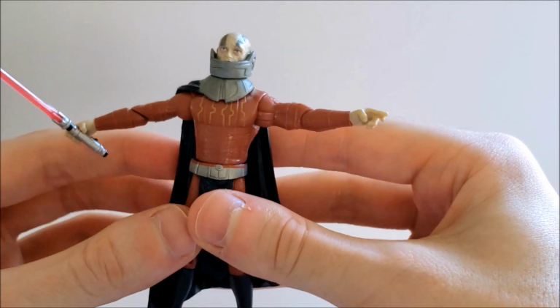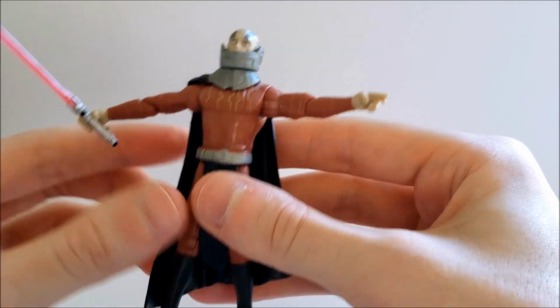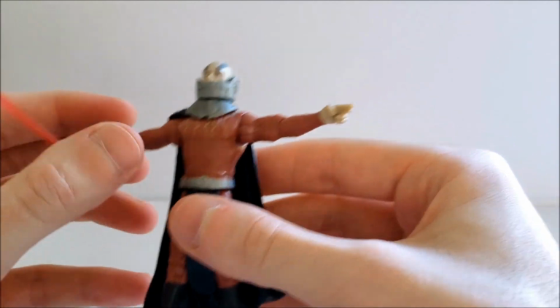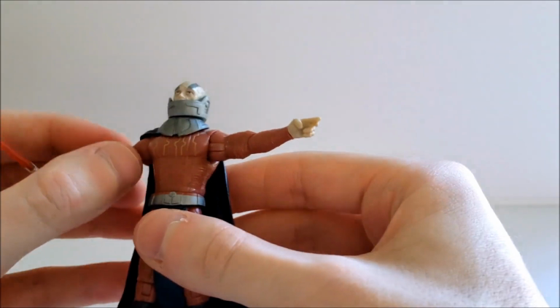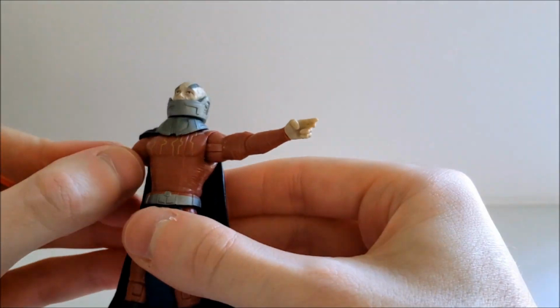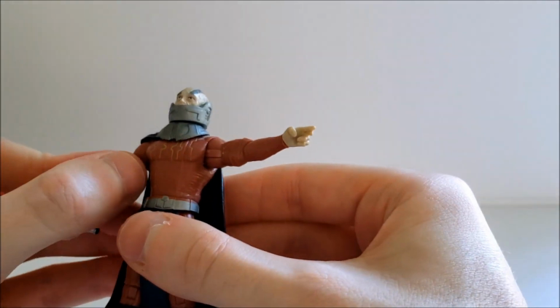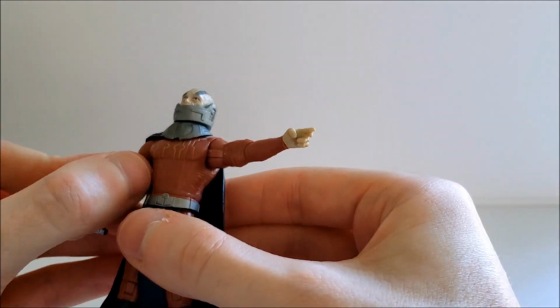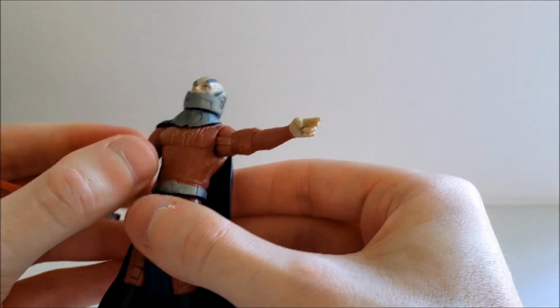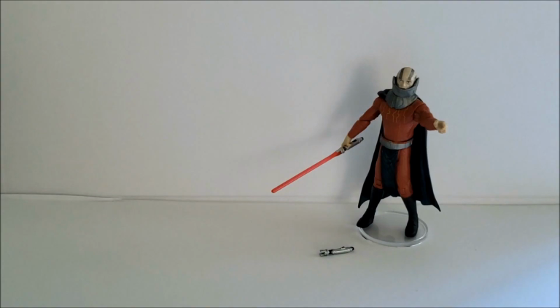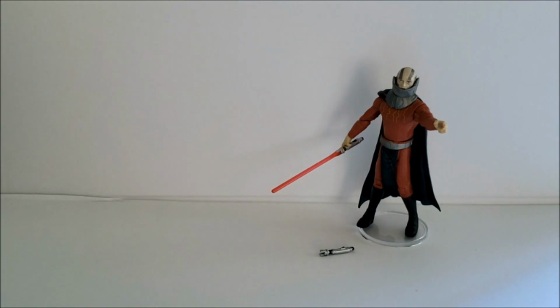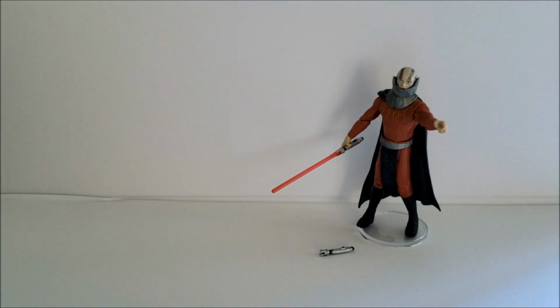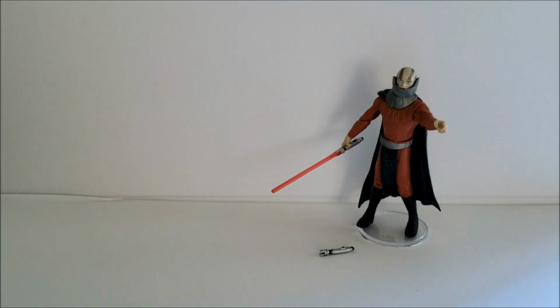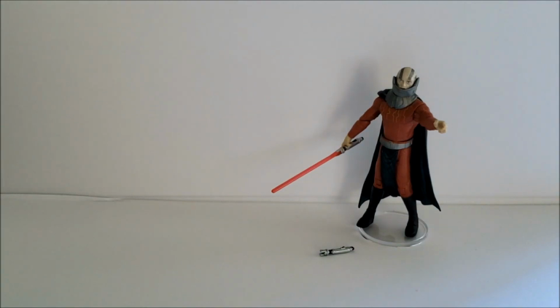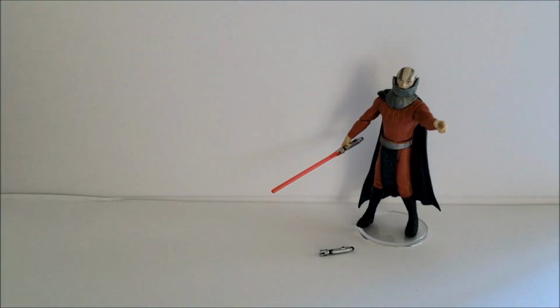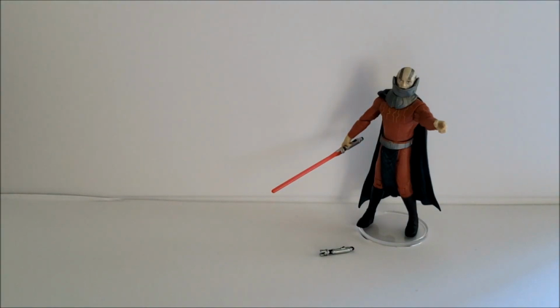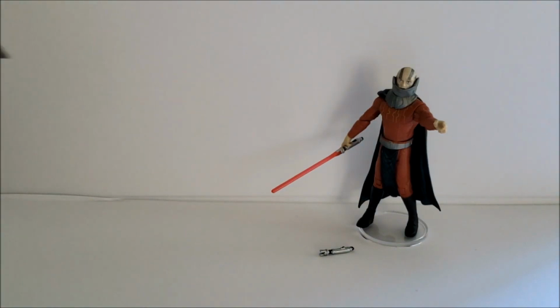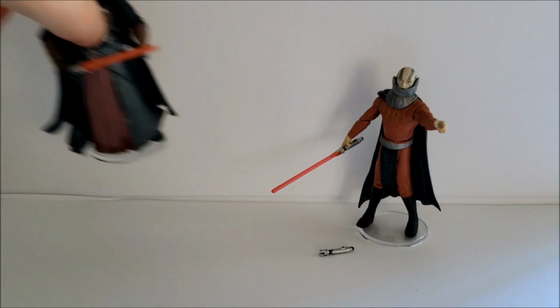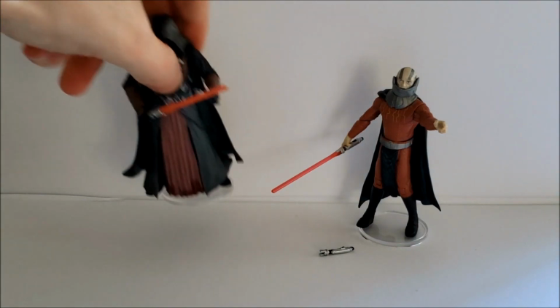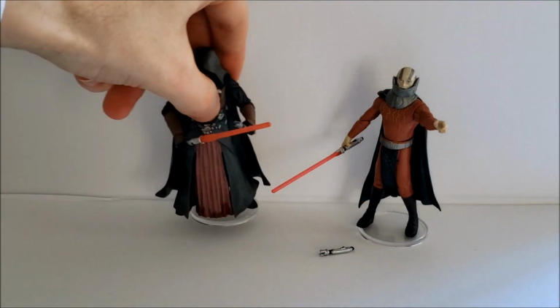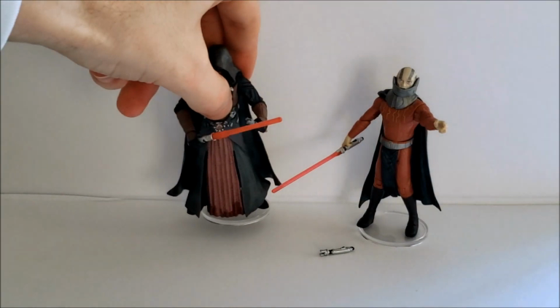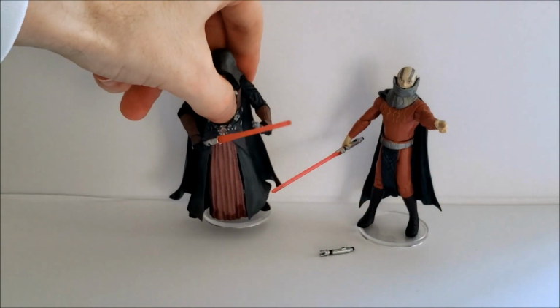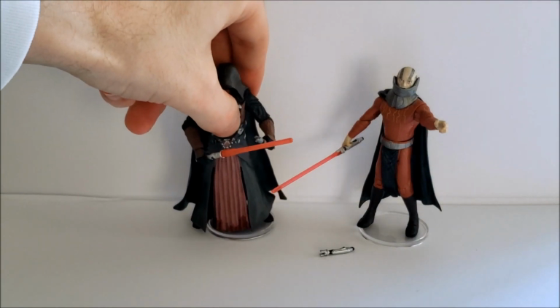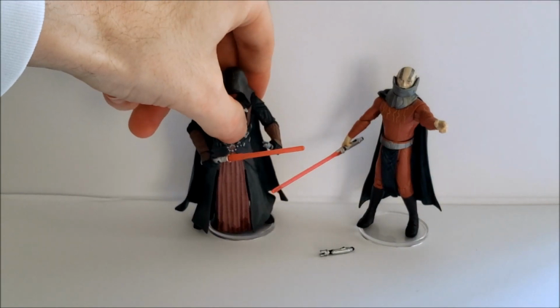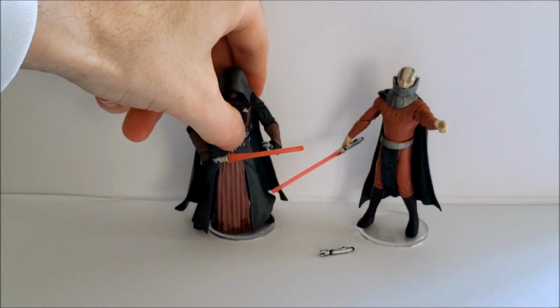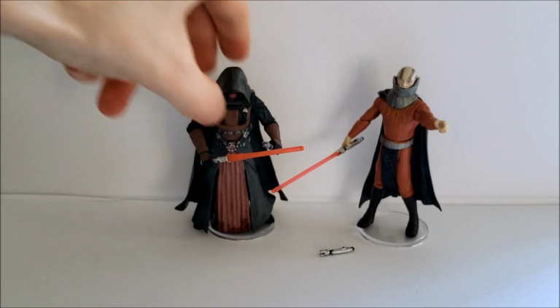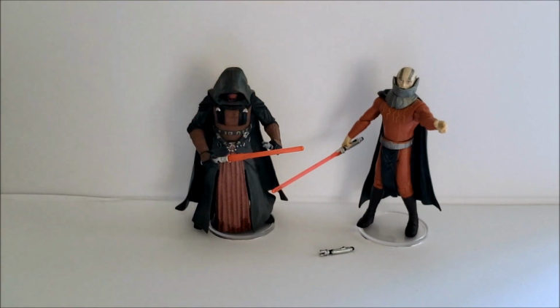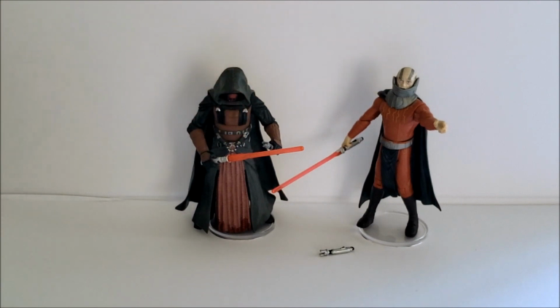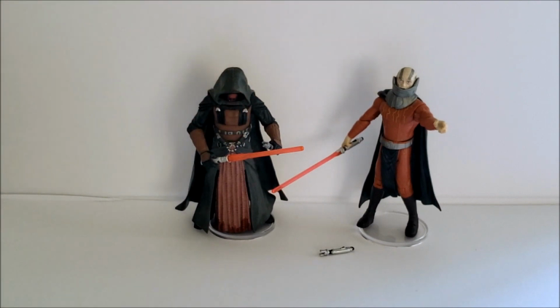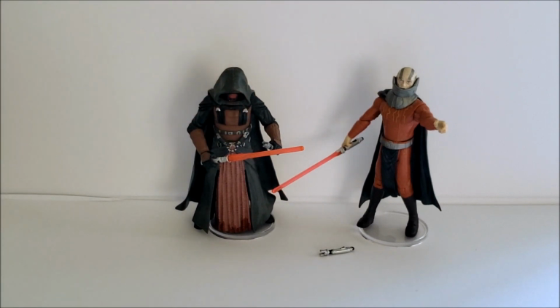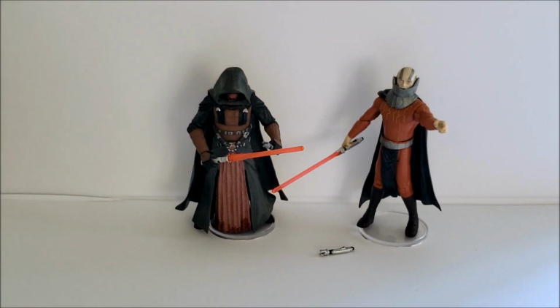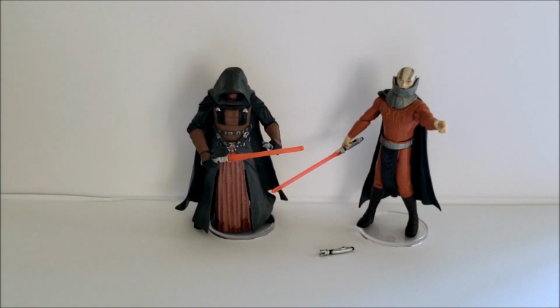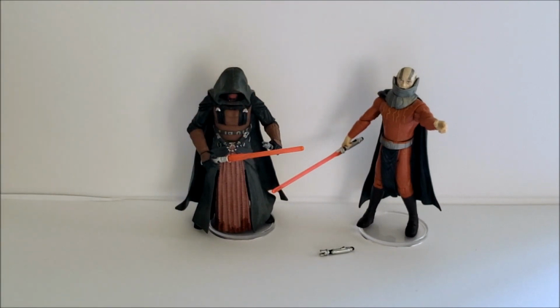And it looks really good. Here's a quick side-by-side comparison with his master, Revan.